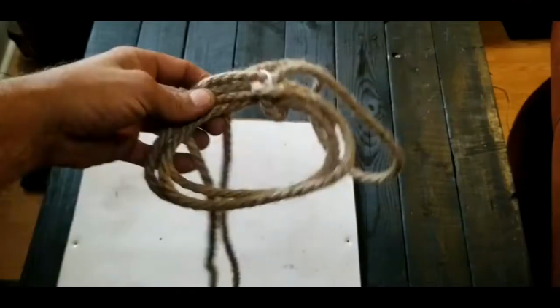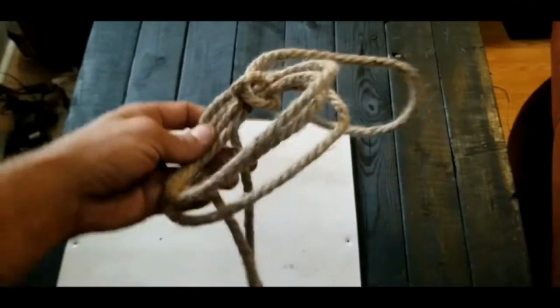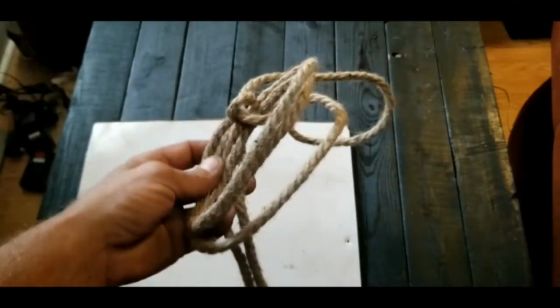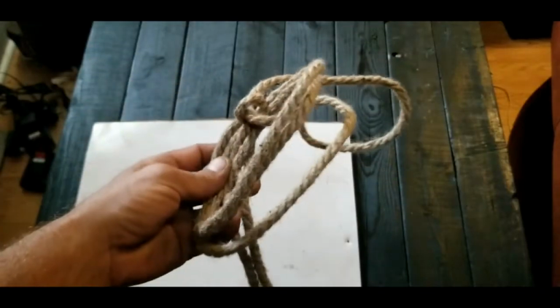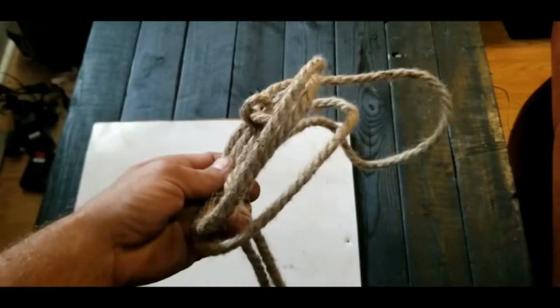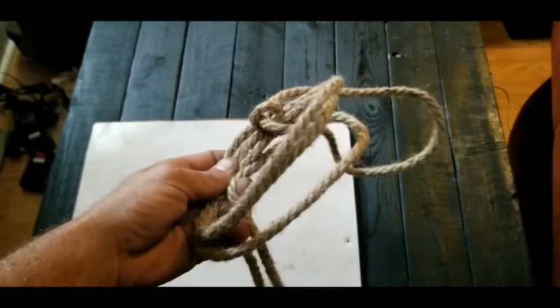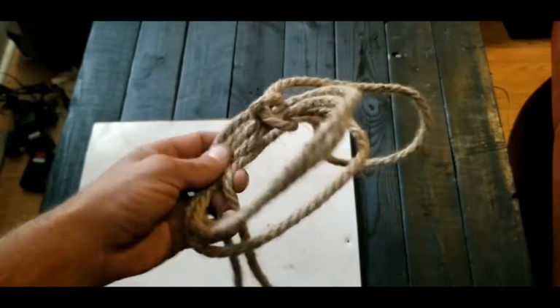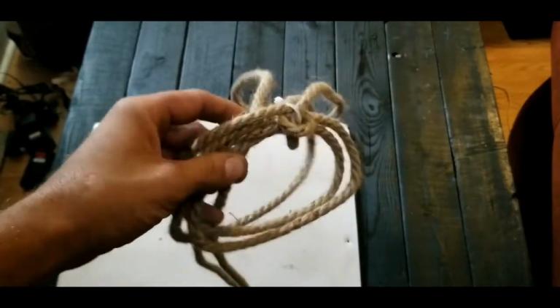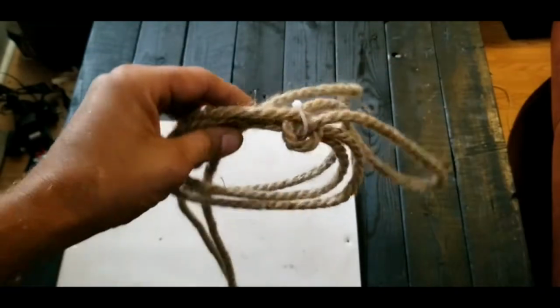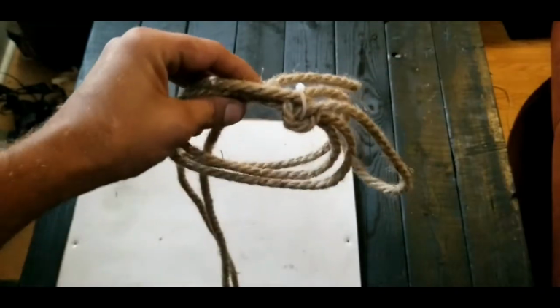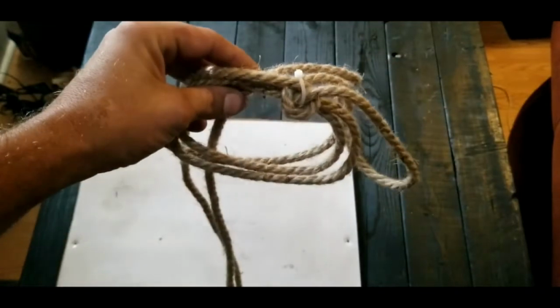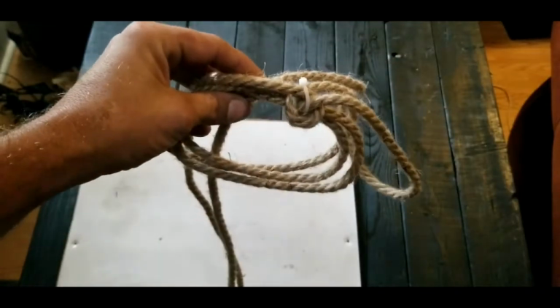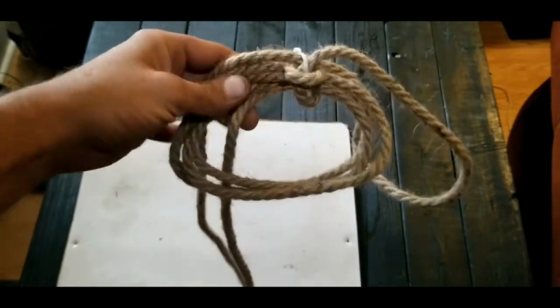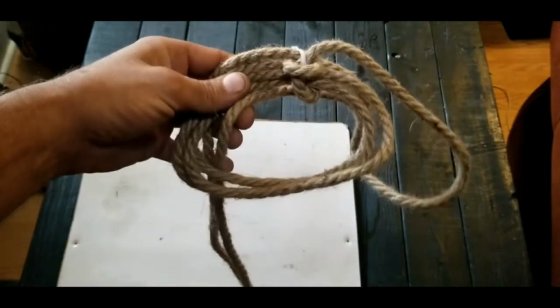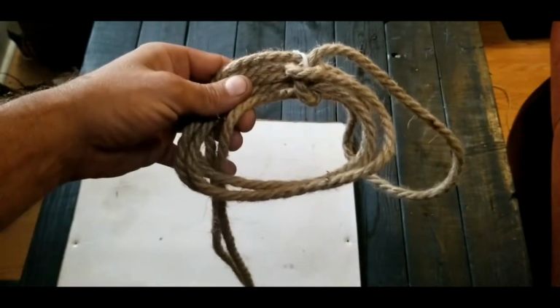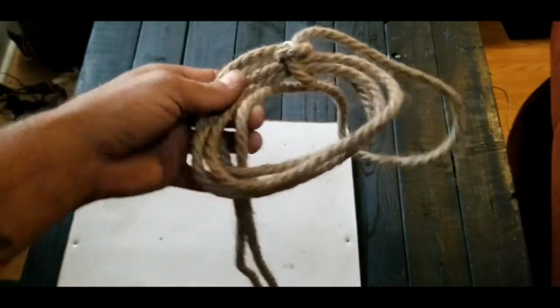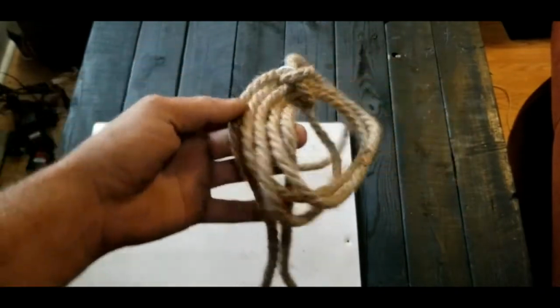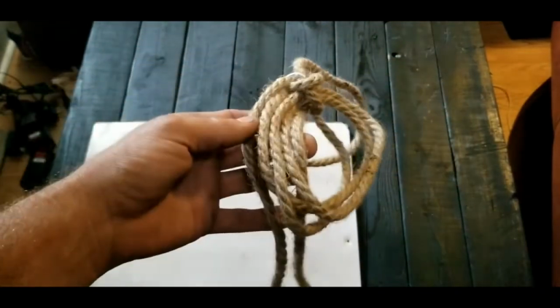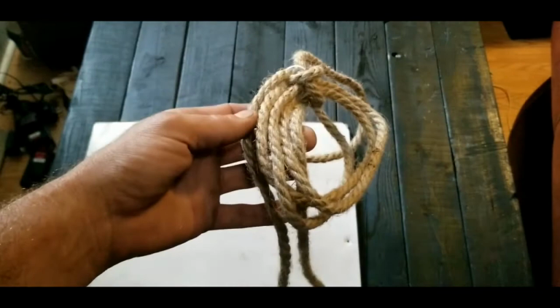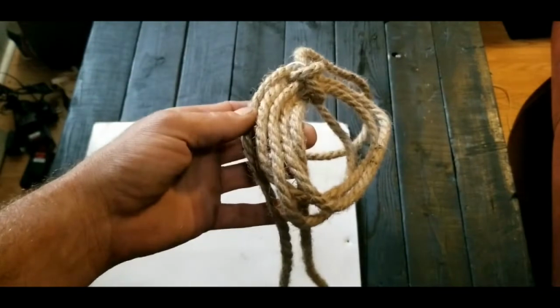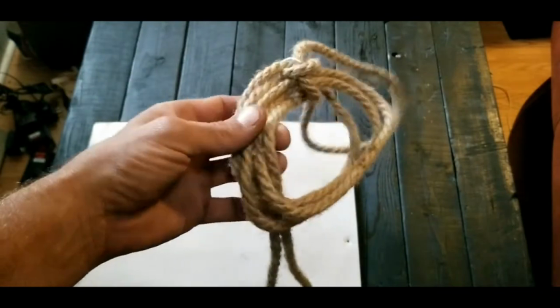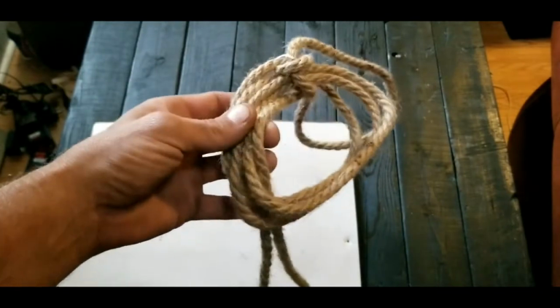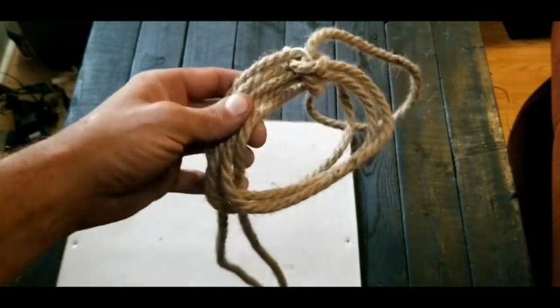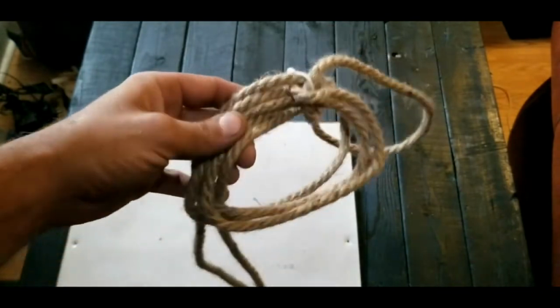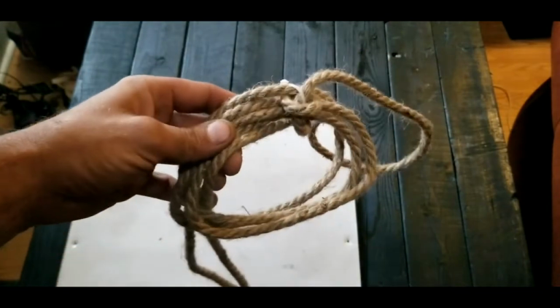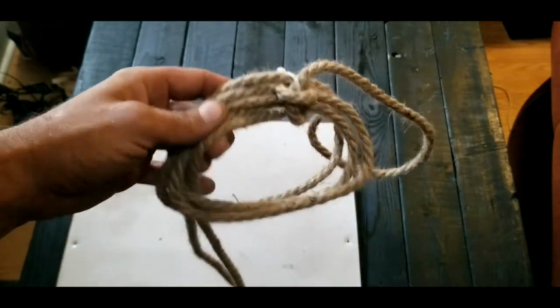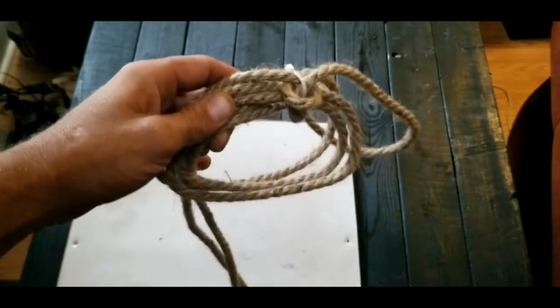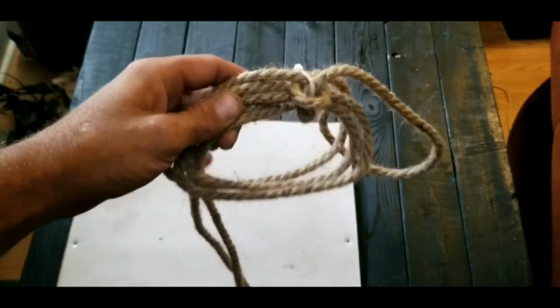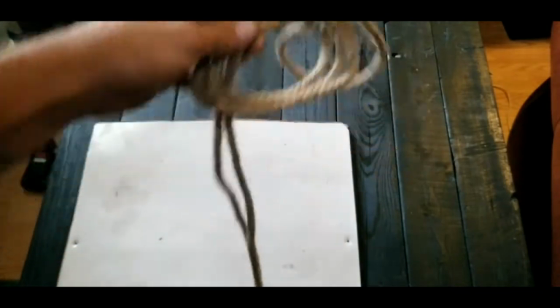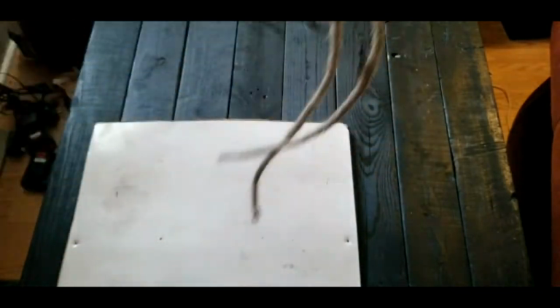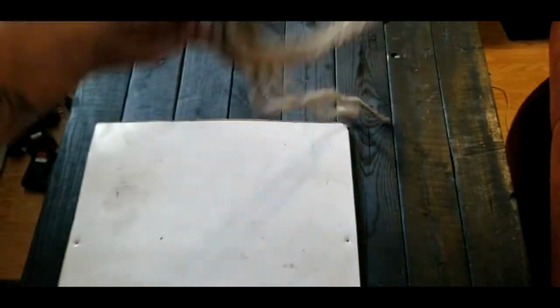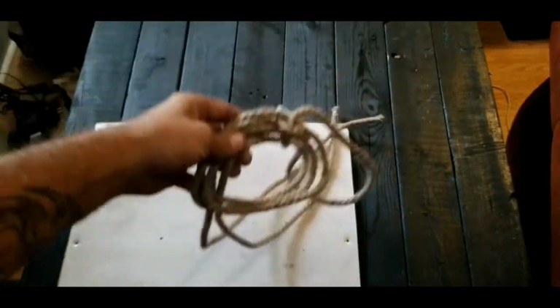You'll also need to get yourself some decorative rope that you can pick up at any craft store. I picked this up at Dollar Tree for $1.